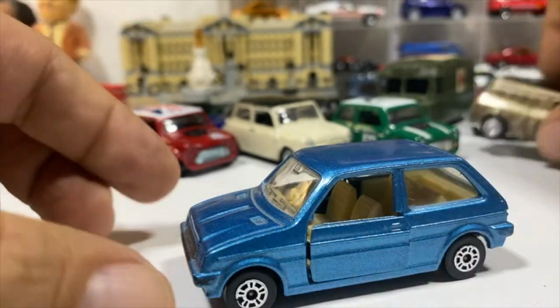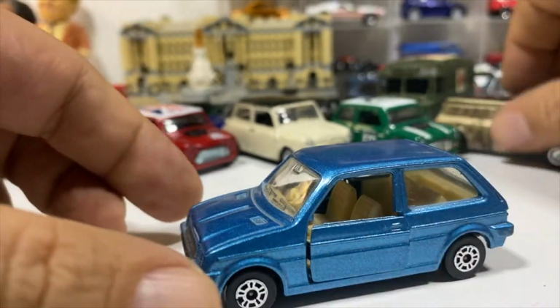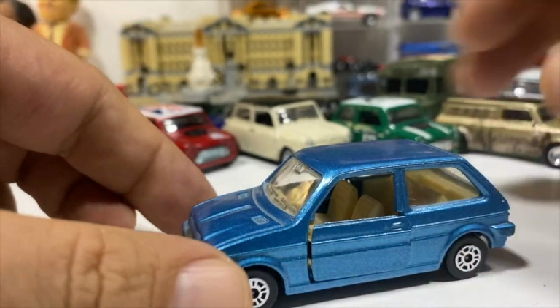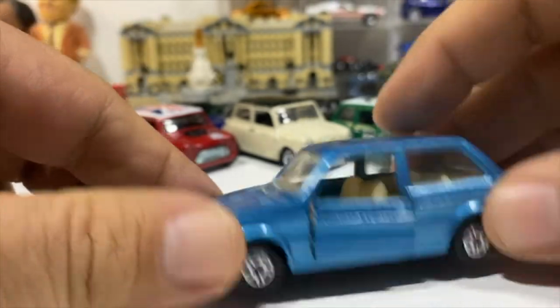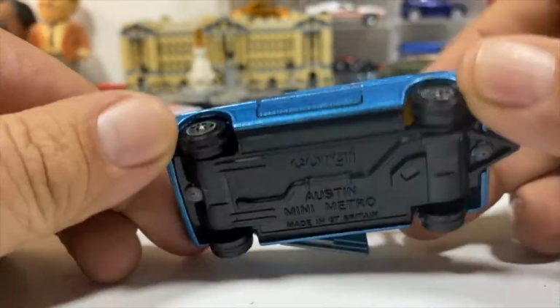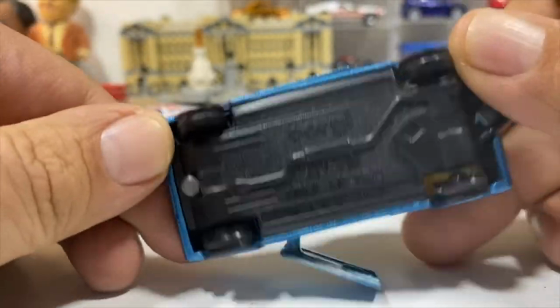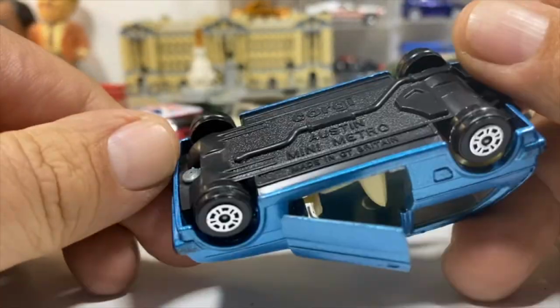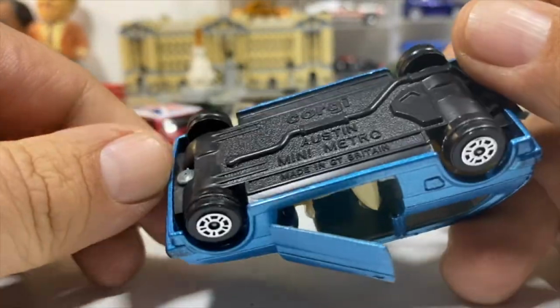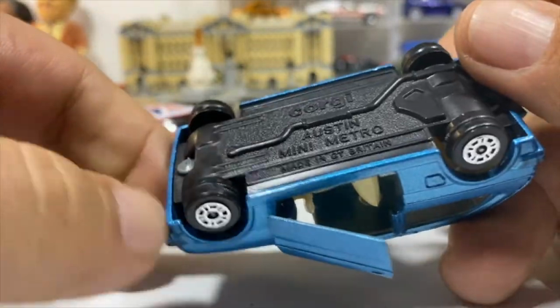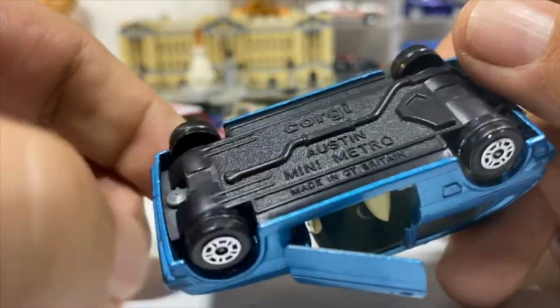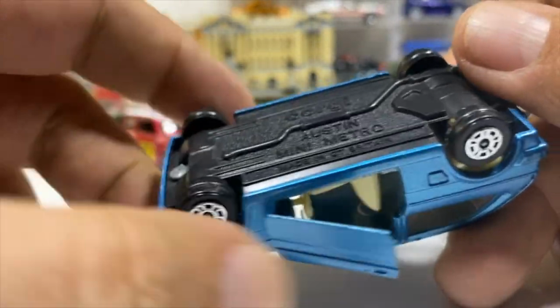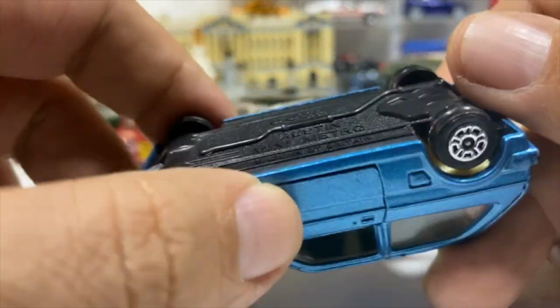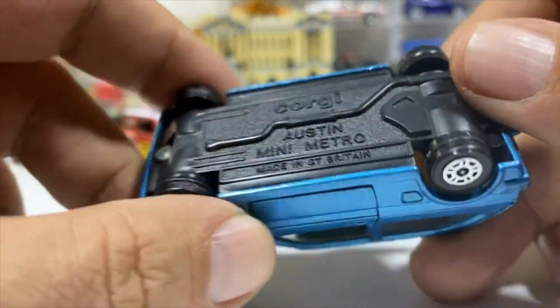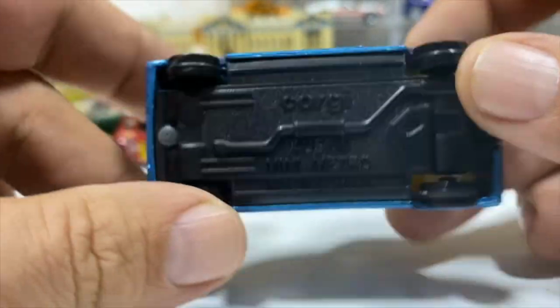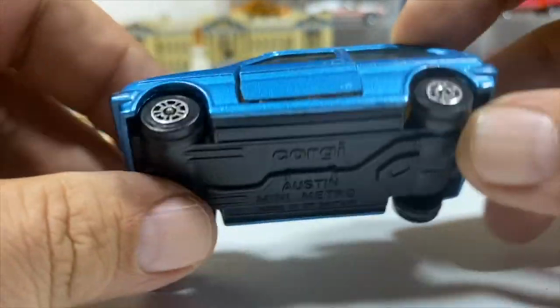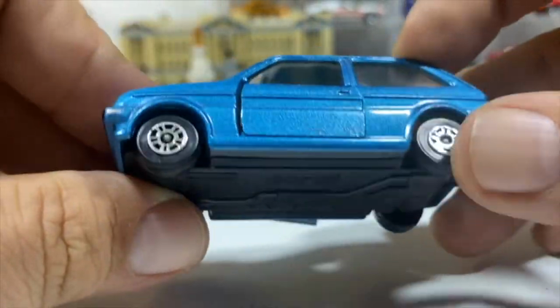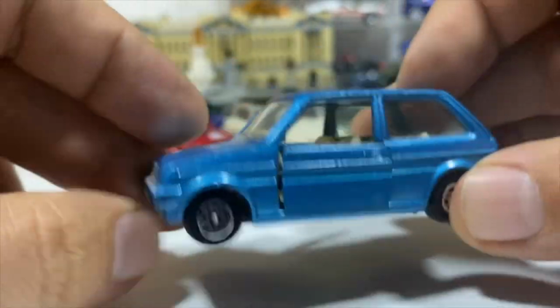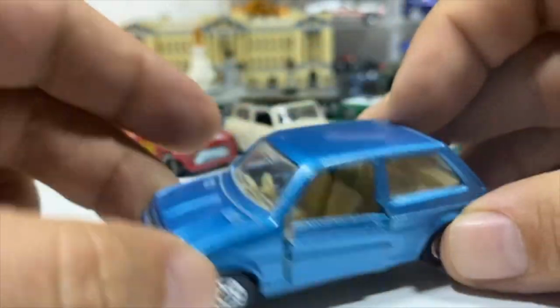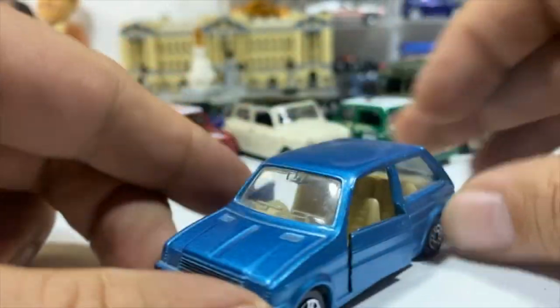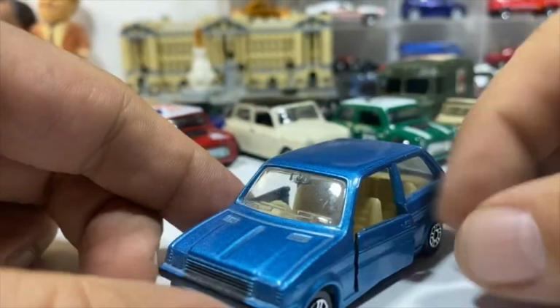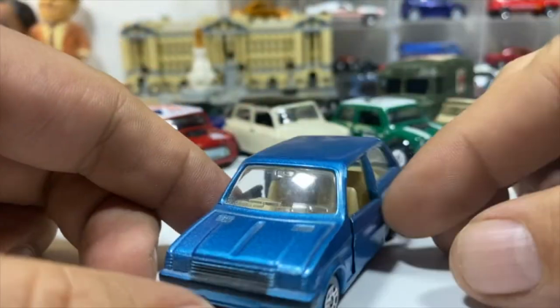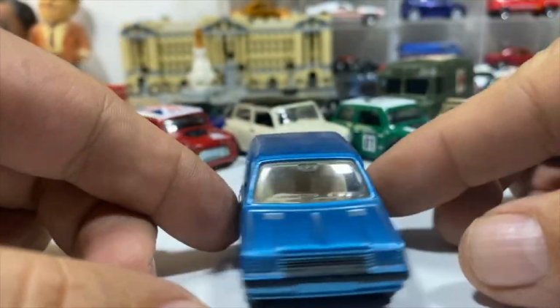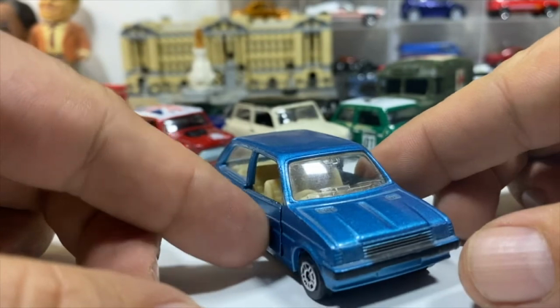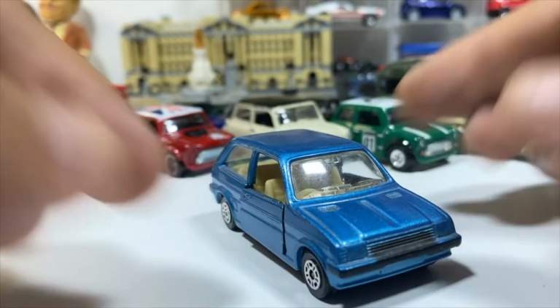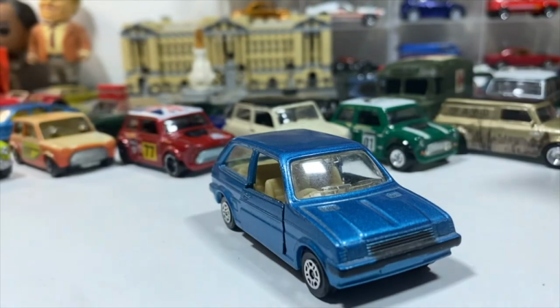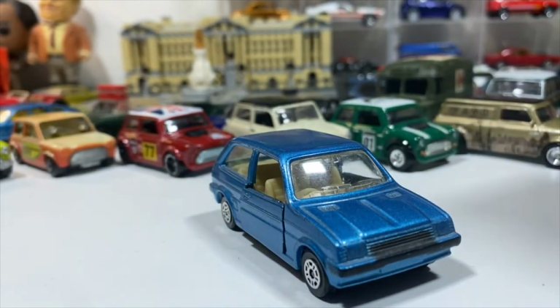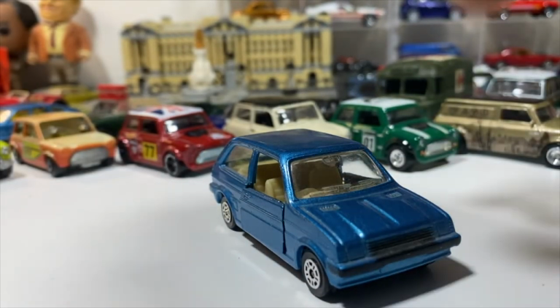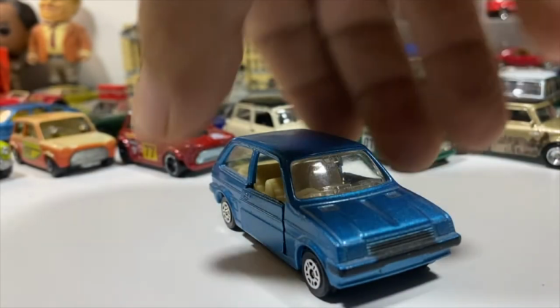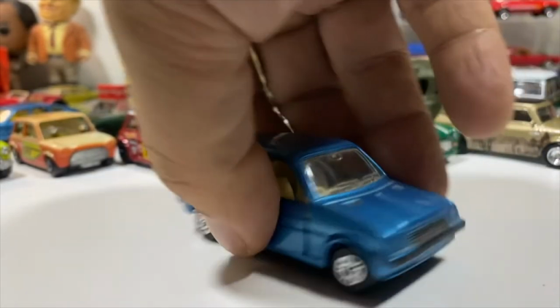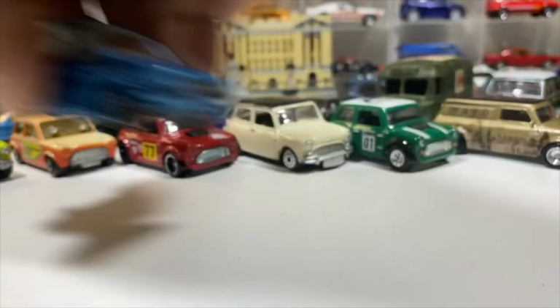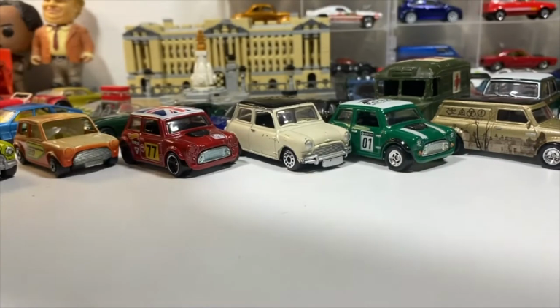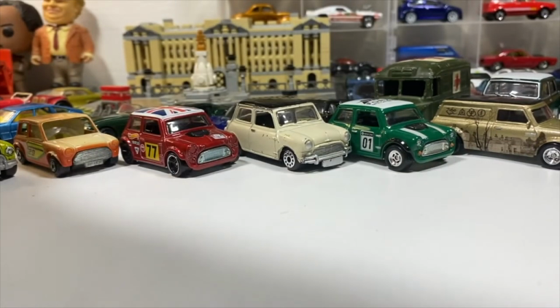What I almost forgot: an iconic Mini — the Austin Mini Metro by Corgi Juniors, with opening doors. The doors have seen better days but the car itself is there.